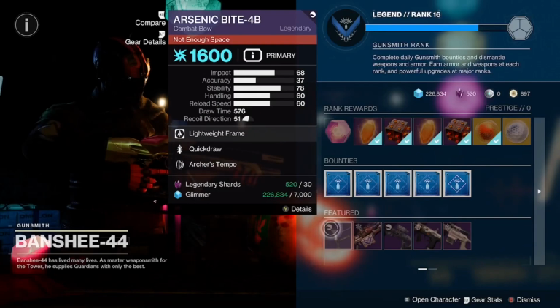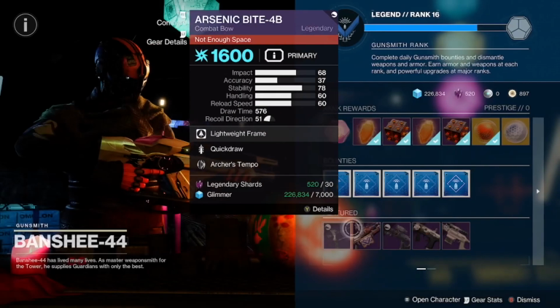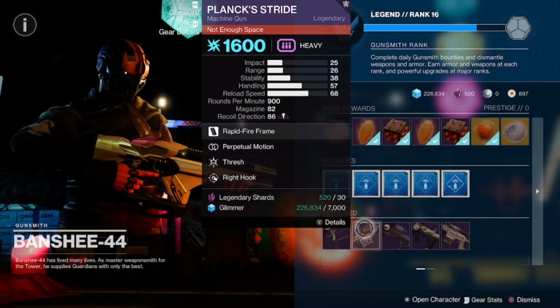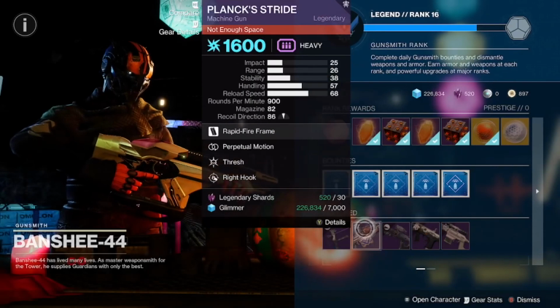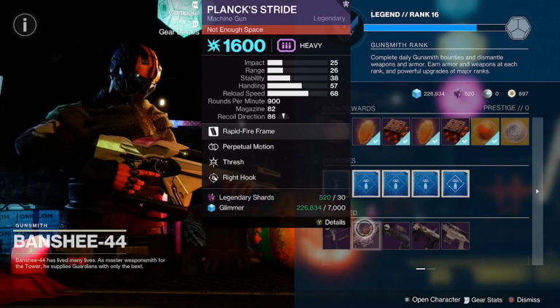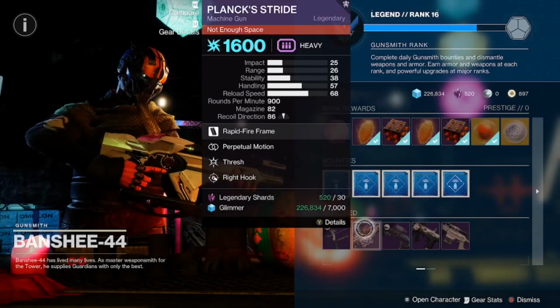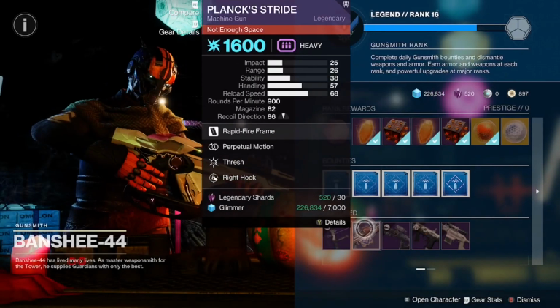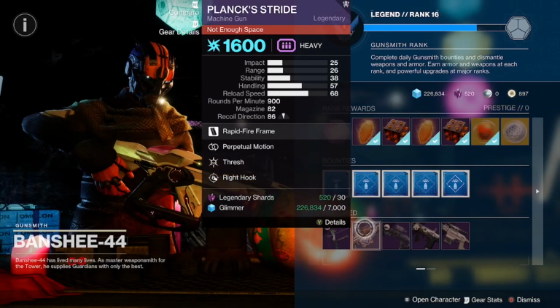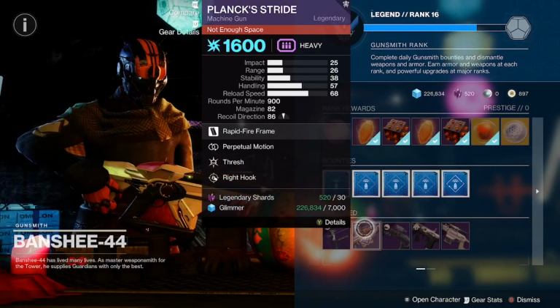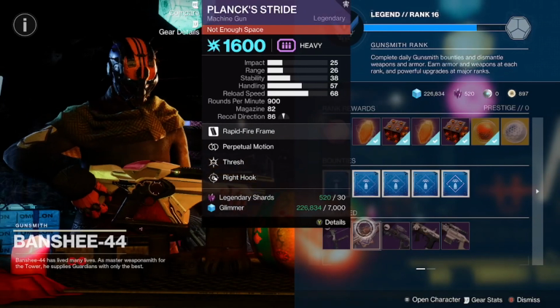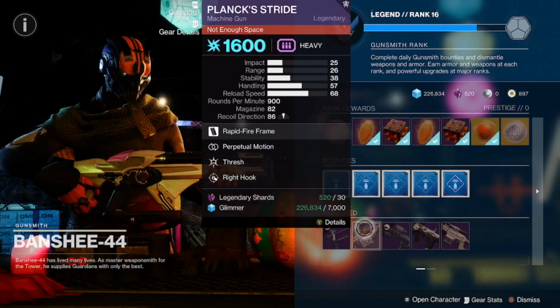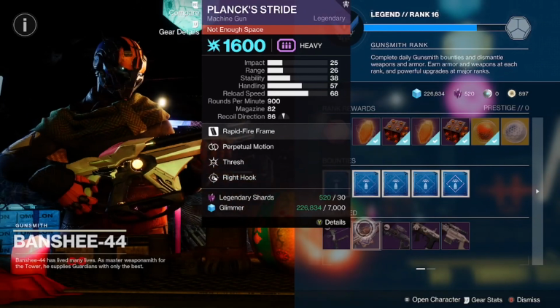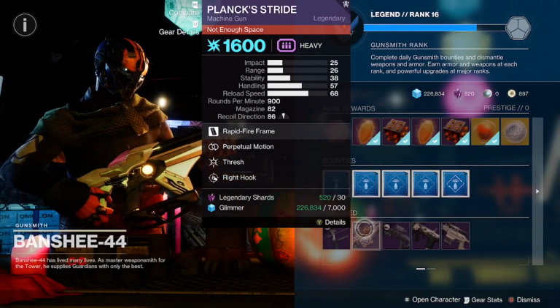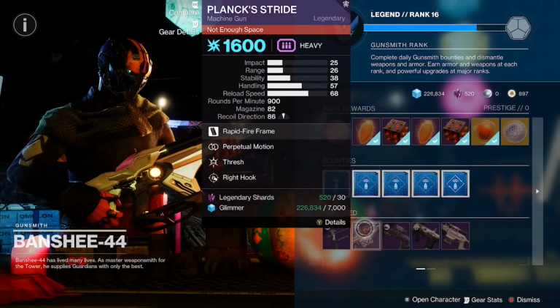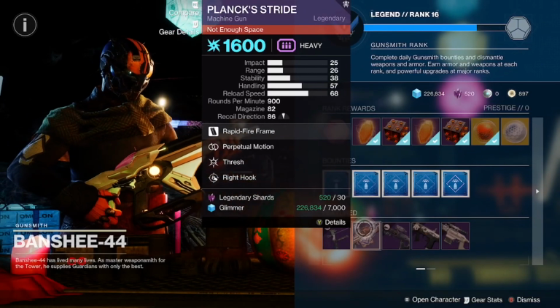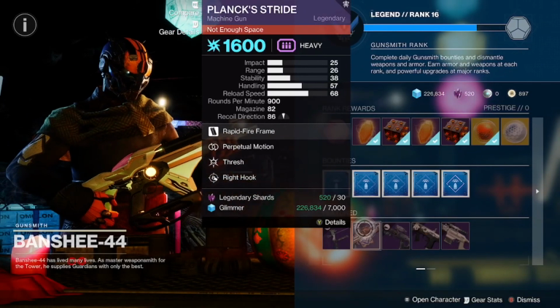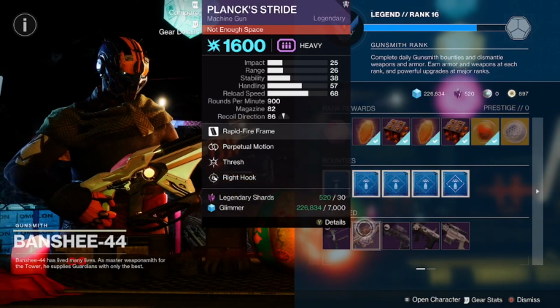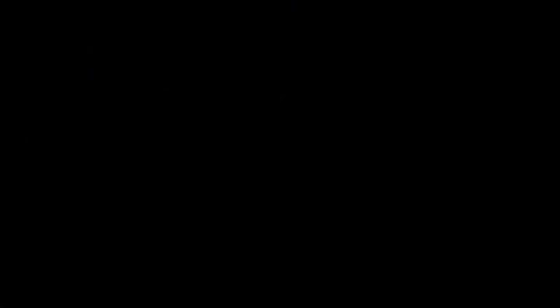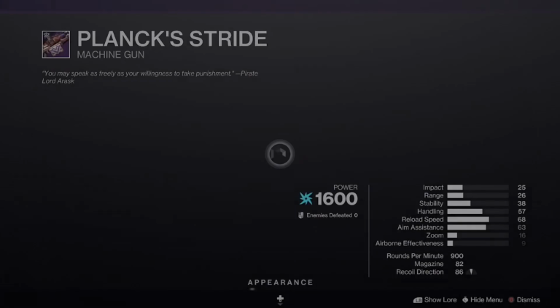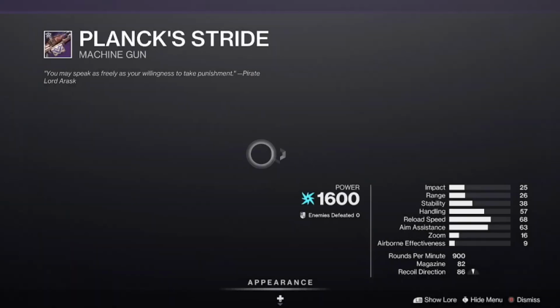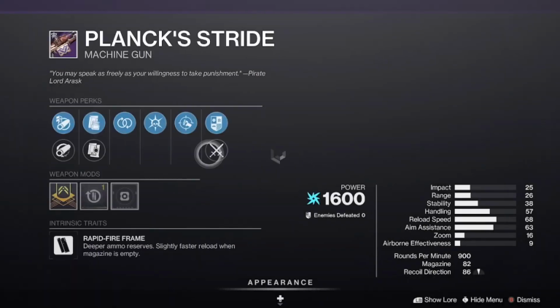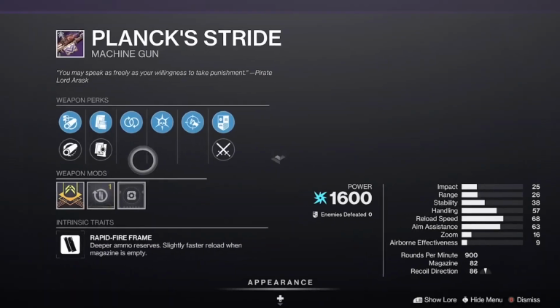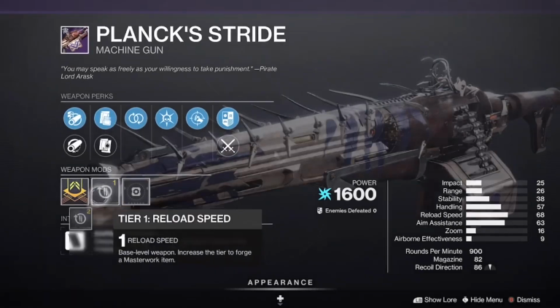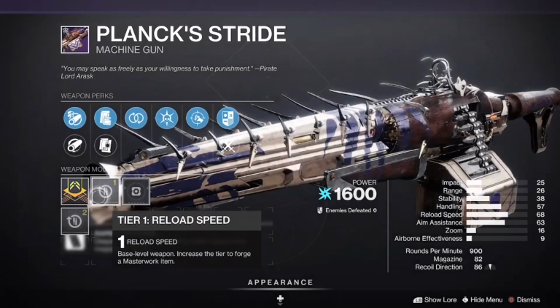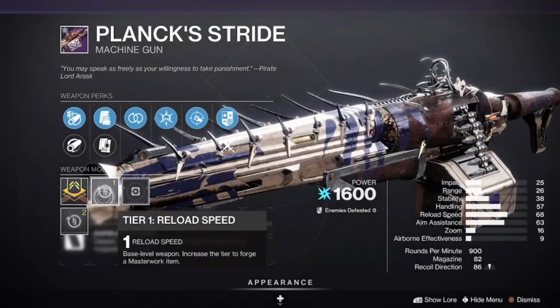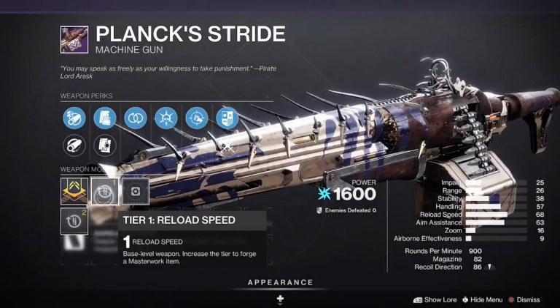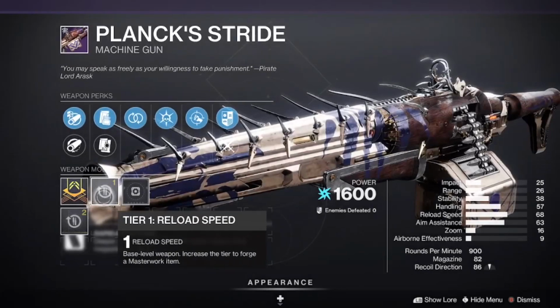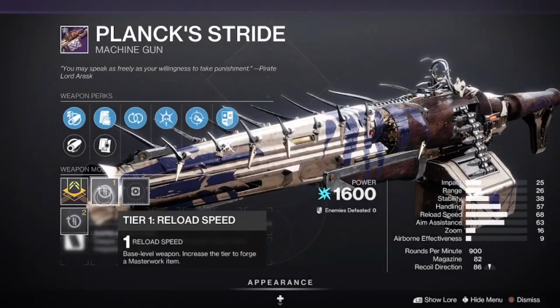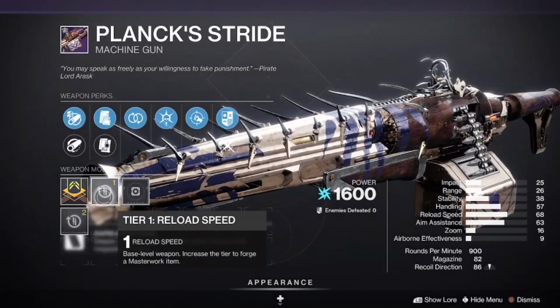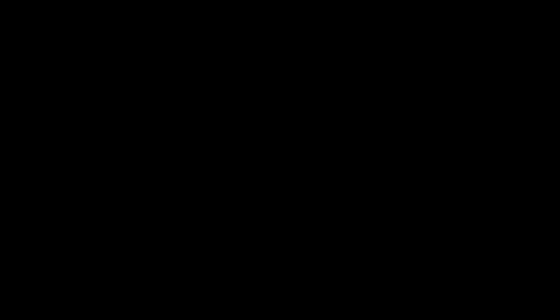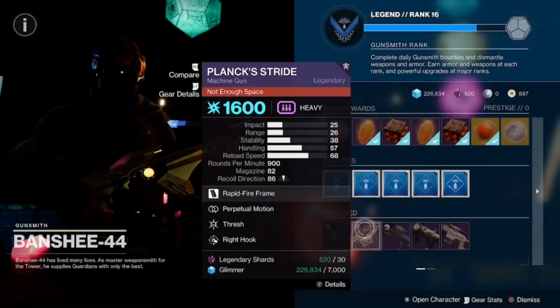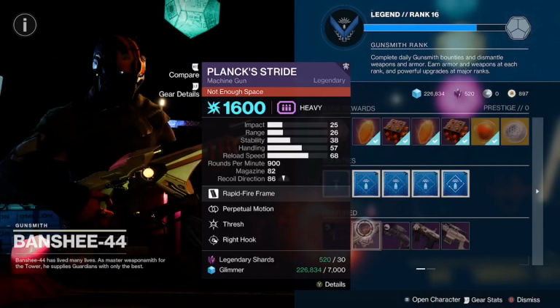We got the Plank Stride with Thresh and Perpetual Motion, coming in with a Reload Masterwork.